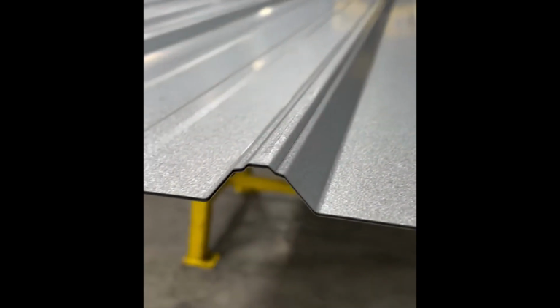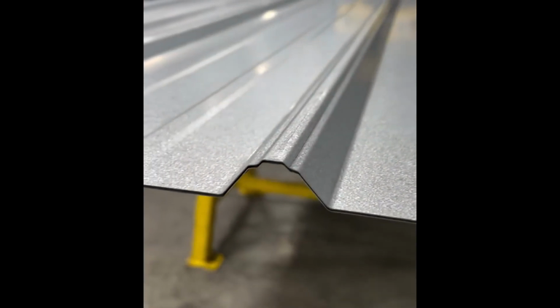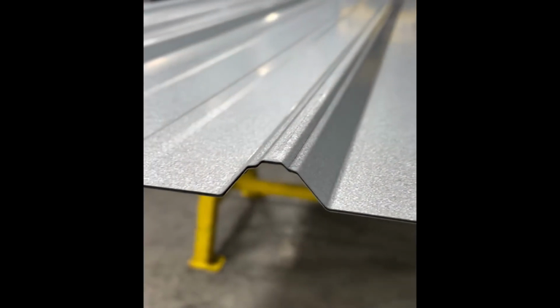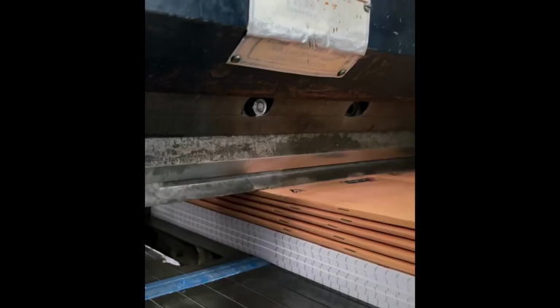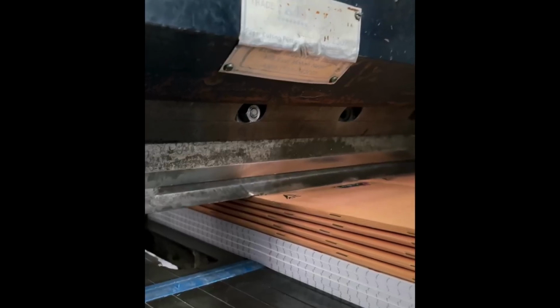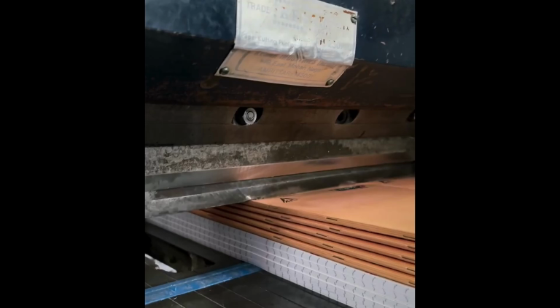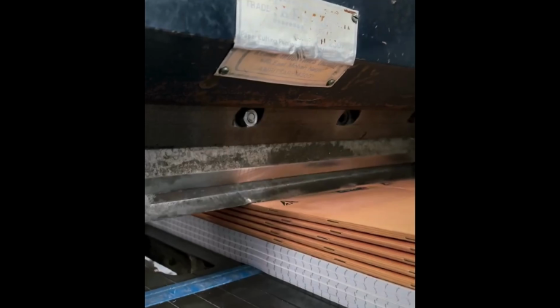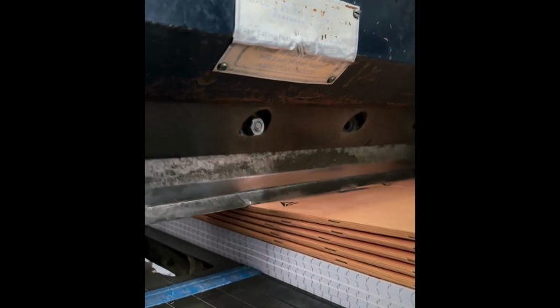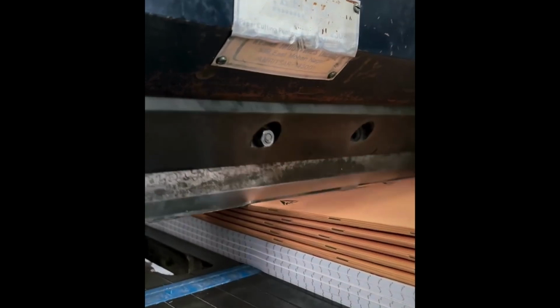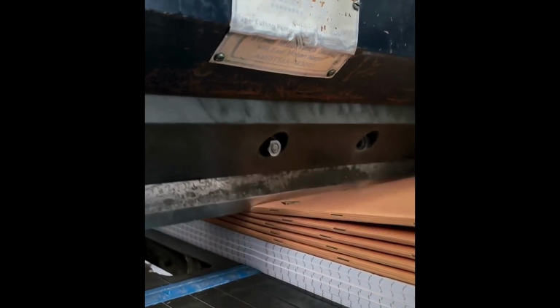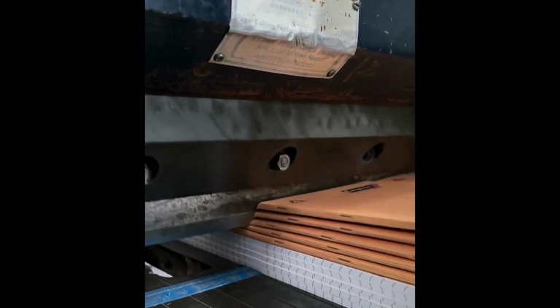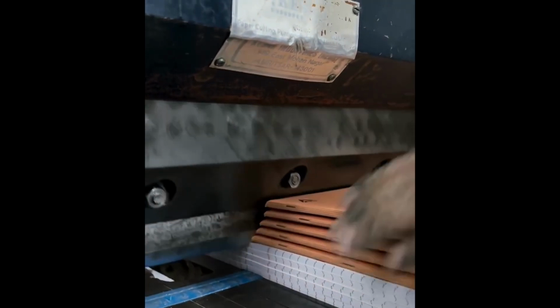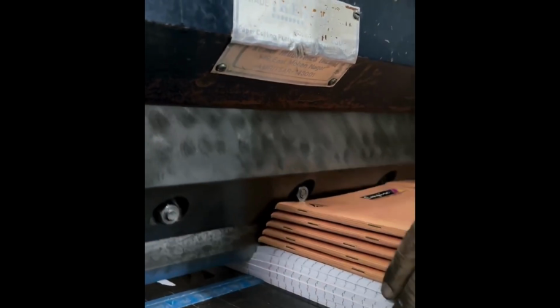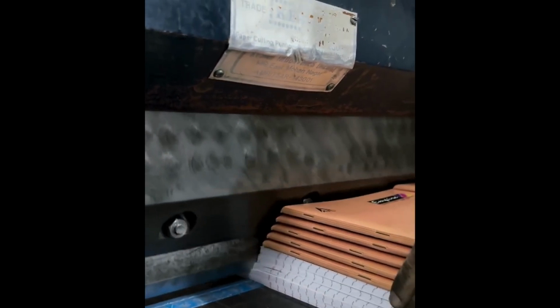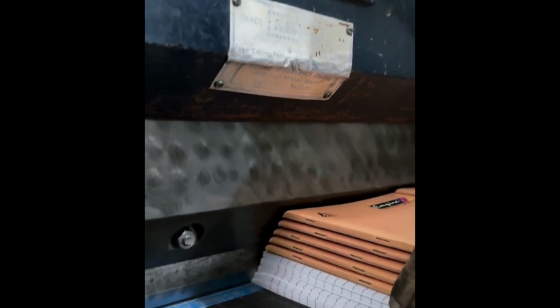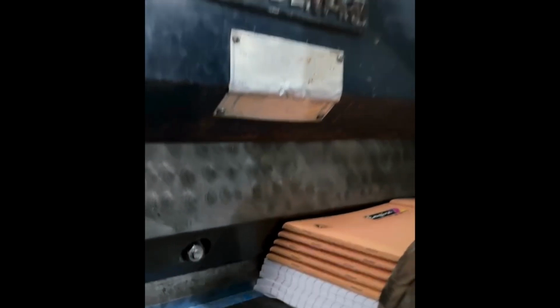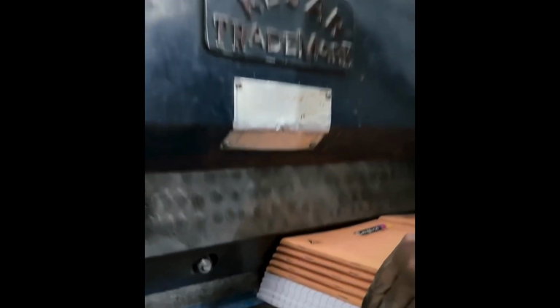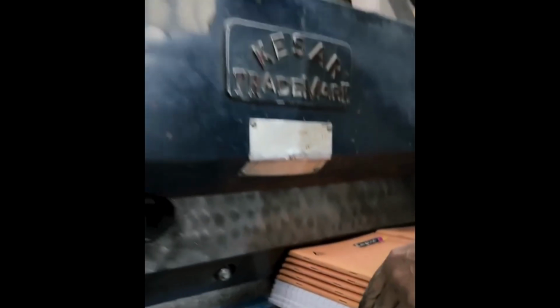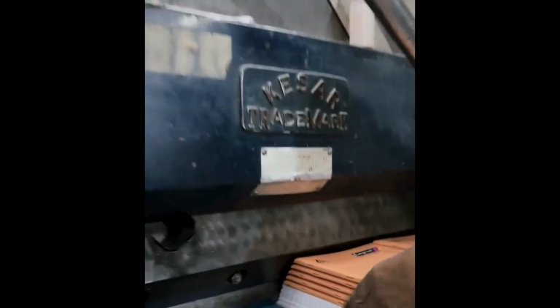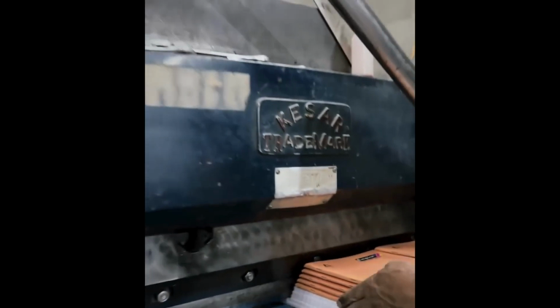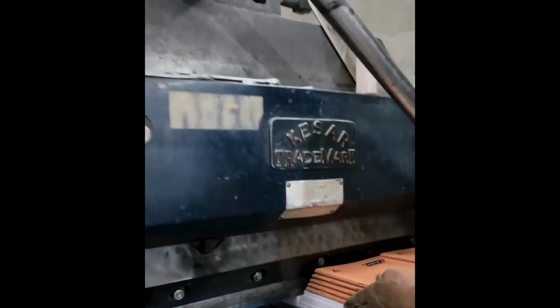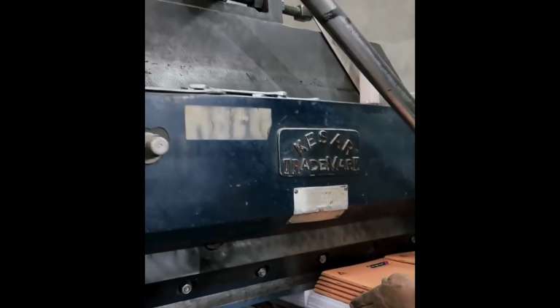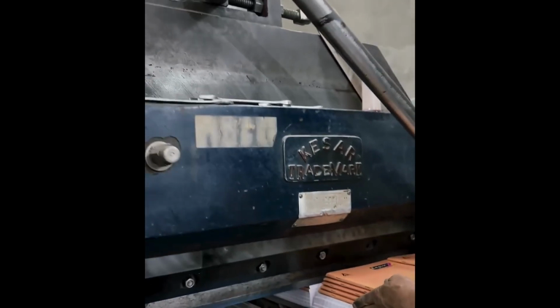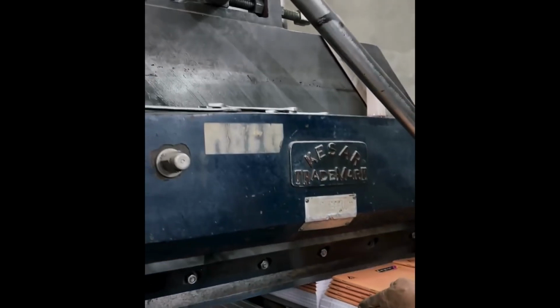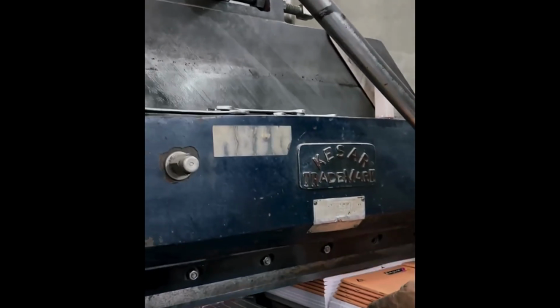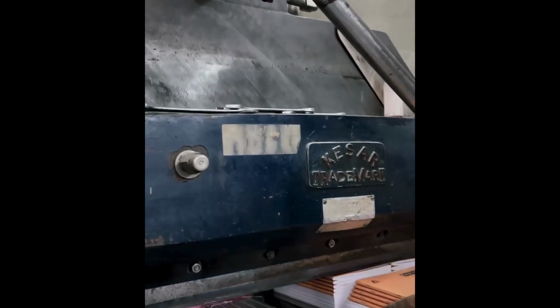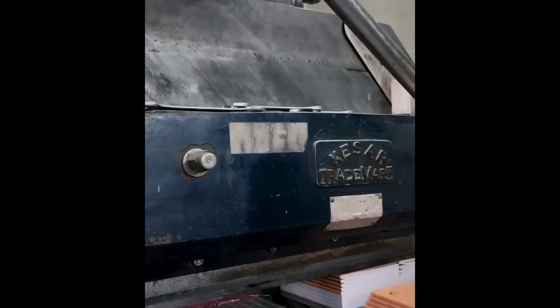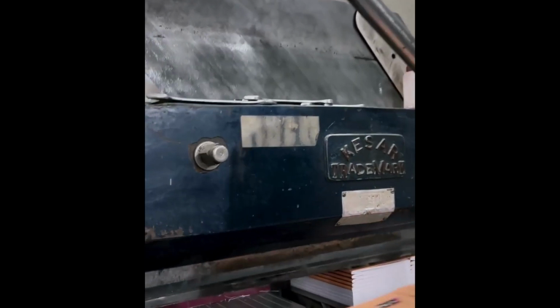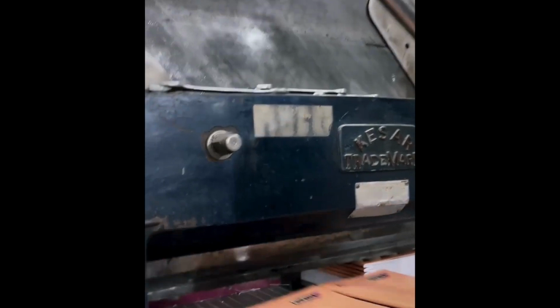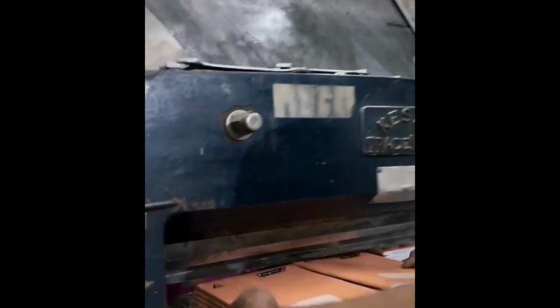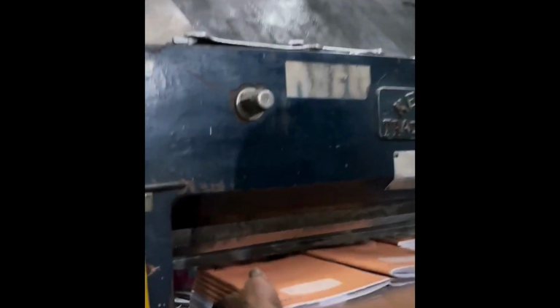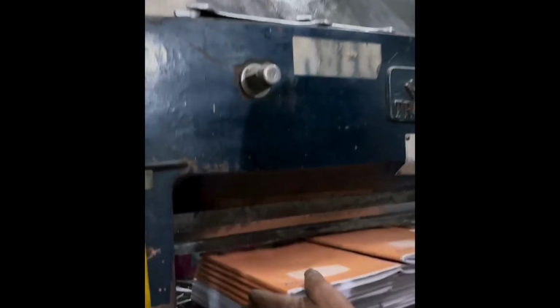A sharp blade glides through the paper stack, precise cuts for perfectly sized notebooks.